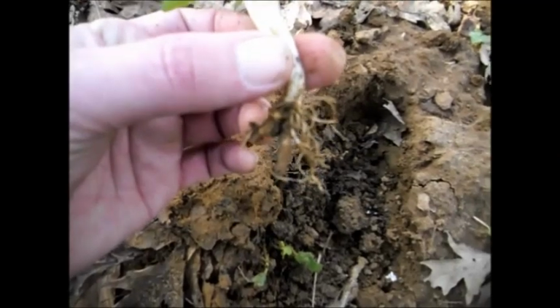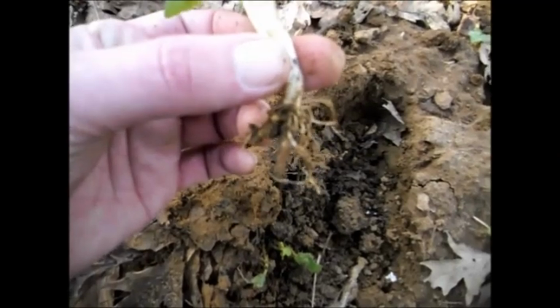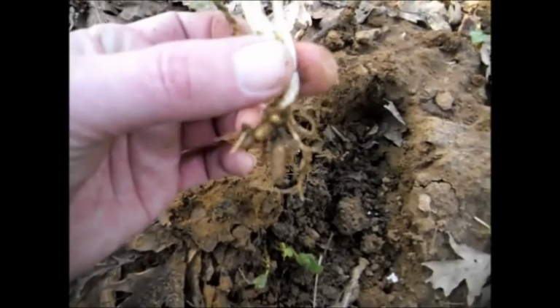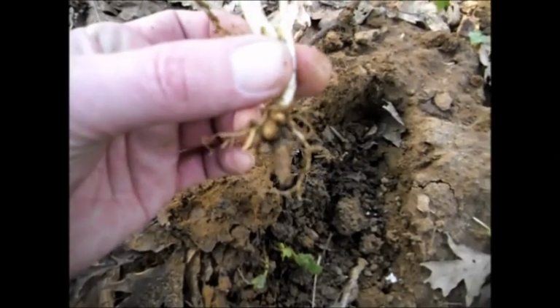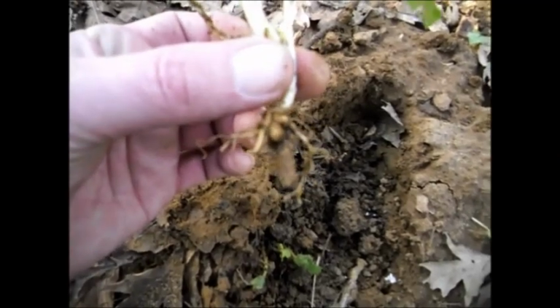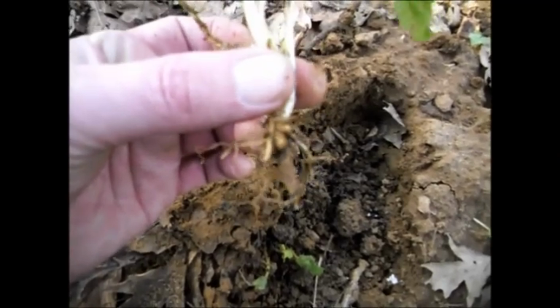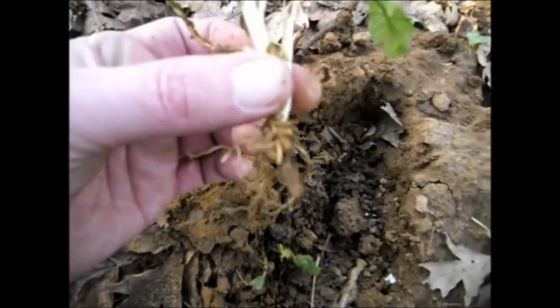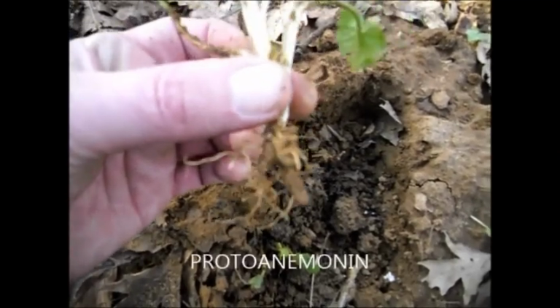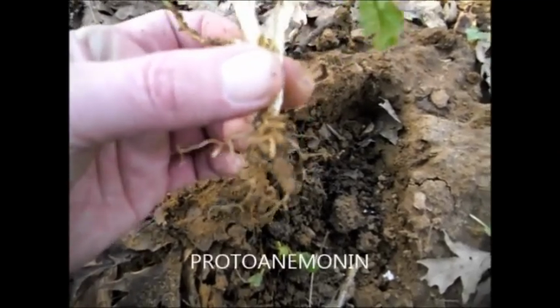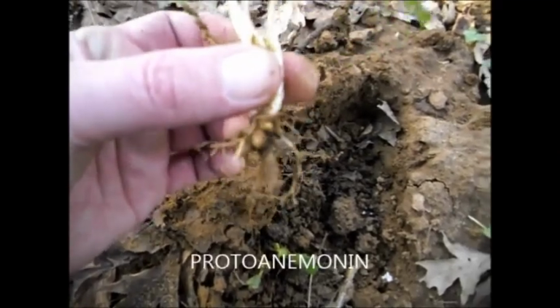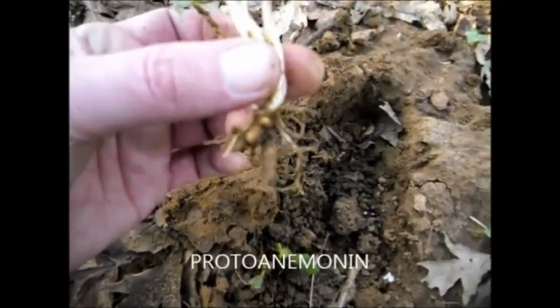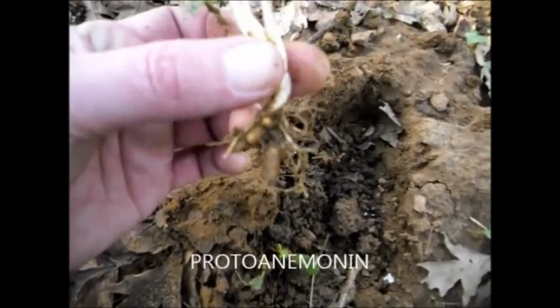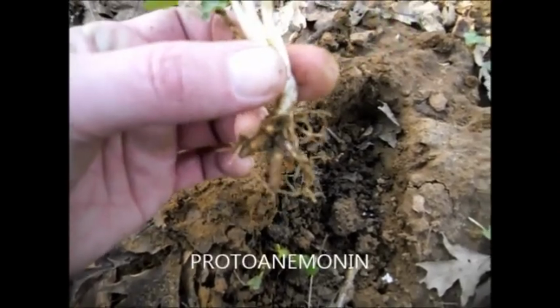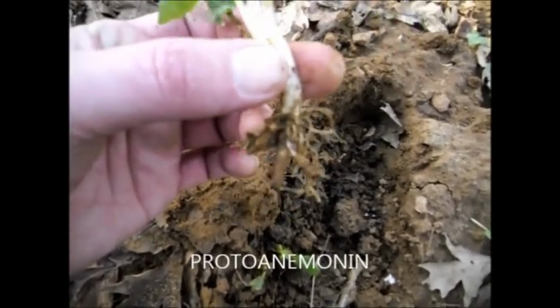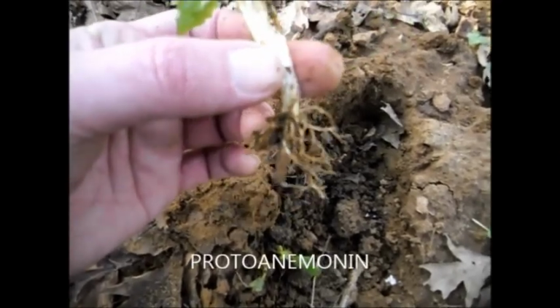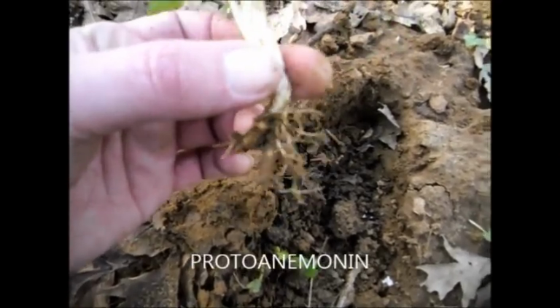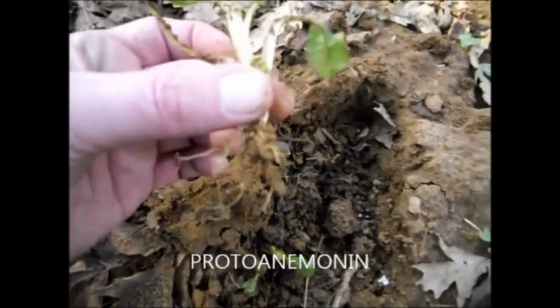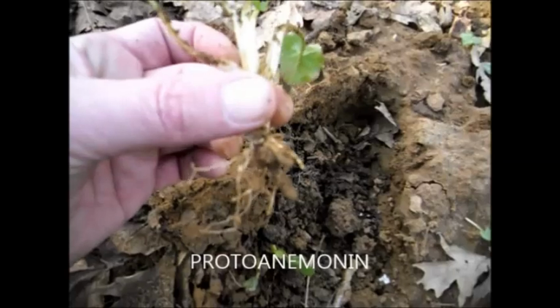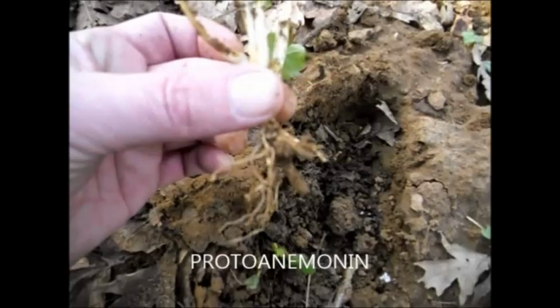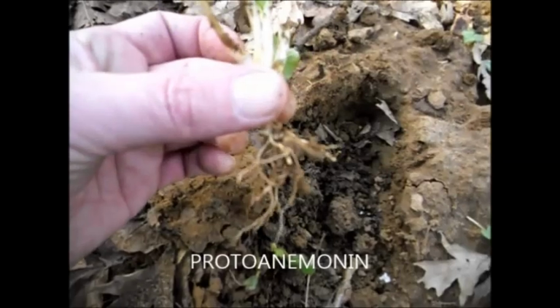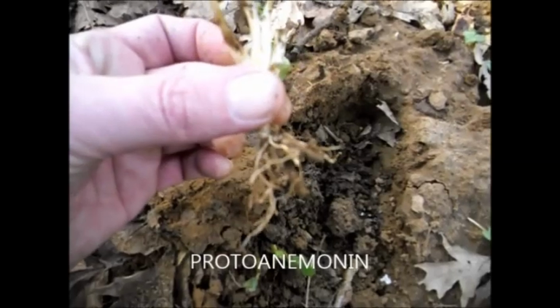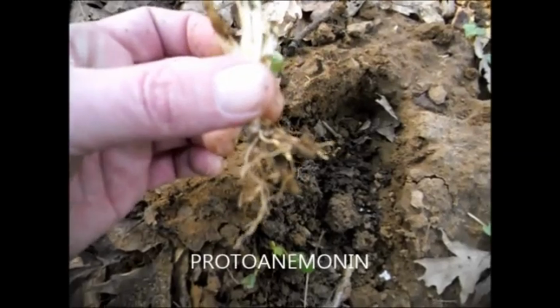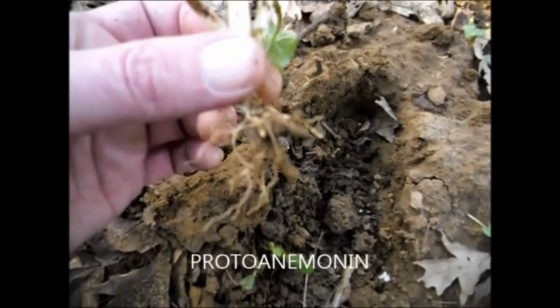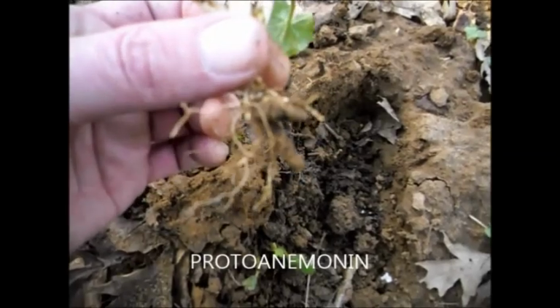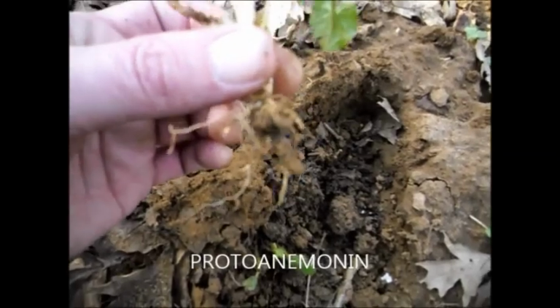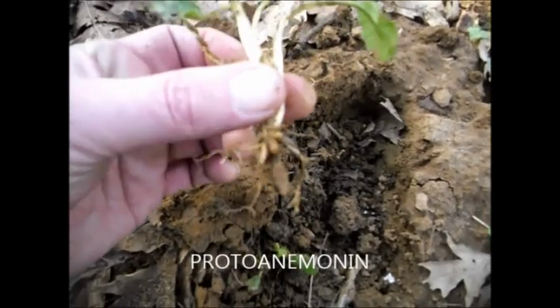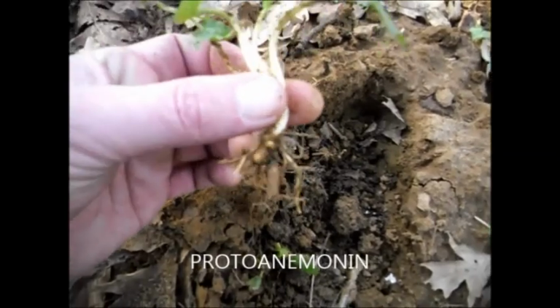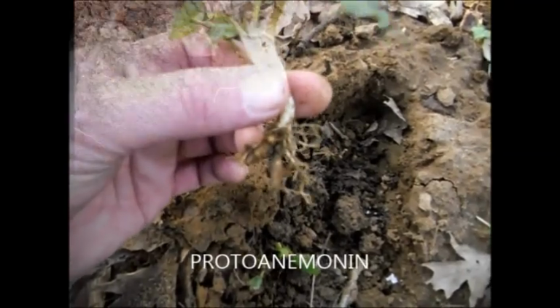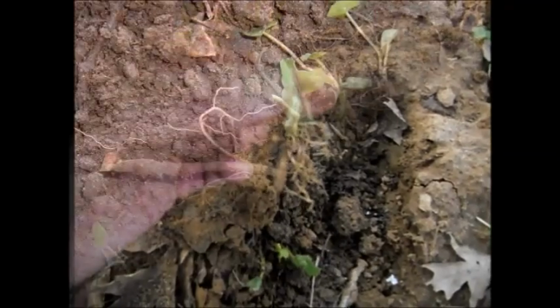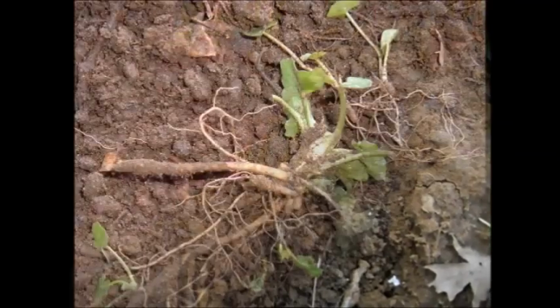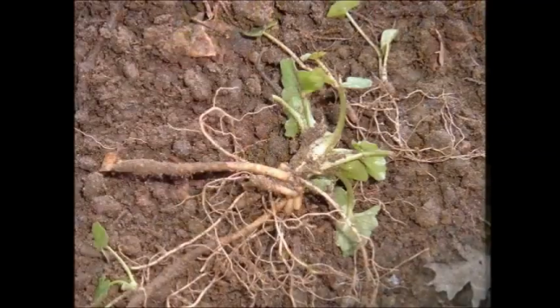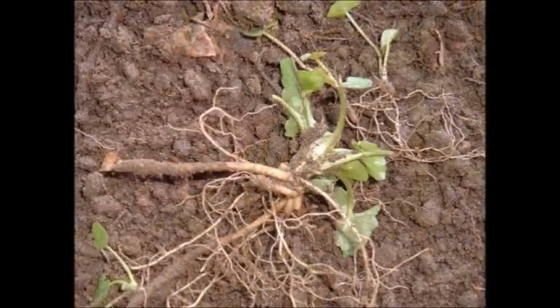They contain proto-aneminin, I think it's called, which is an irritant that can cause all sorts of problems.